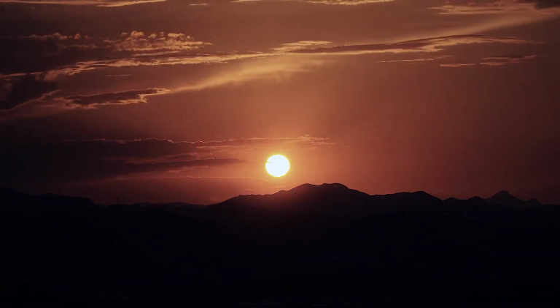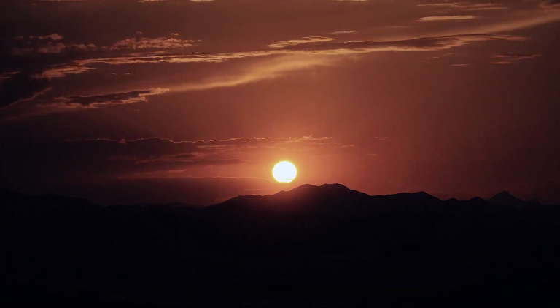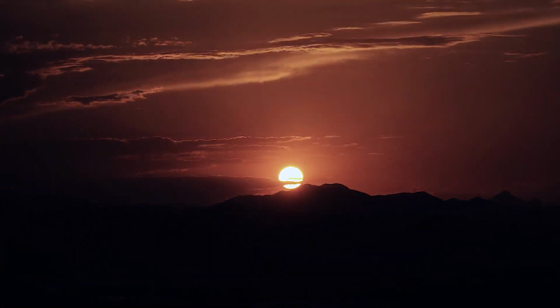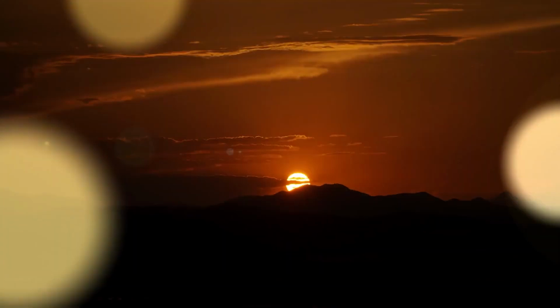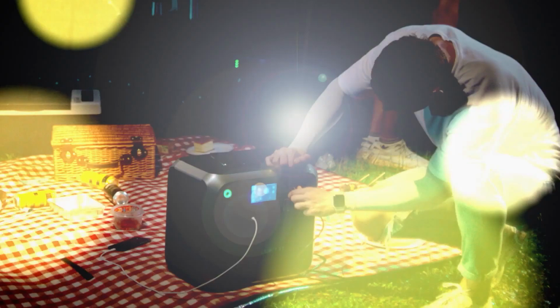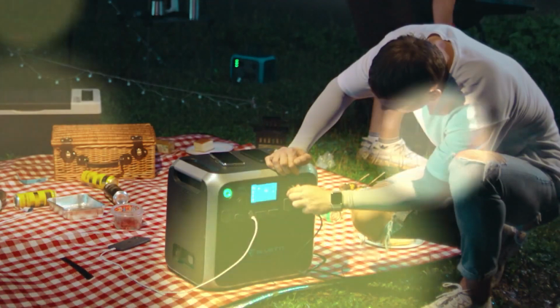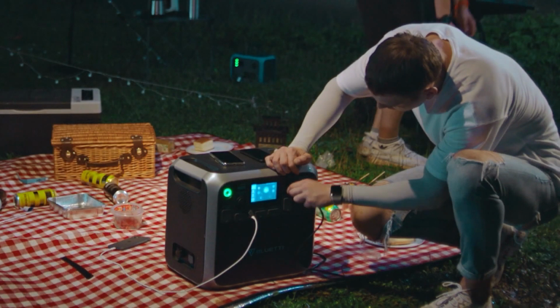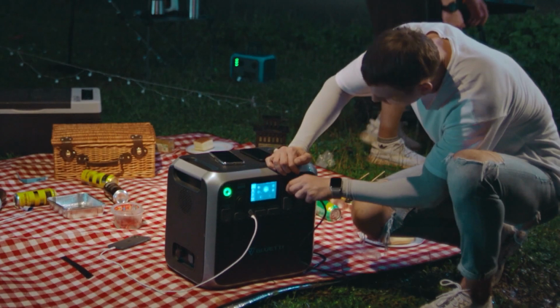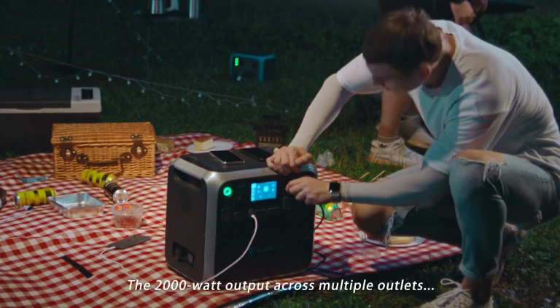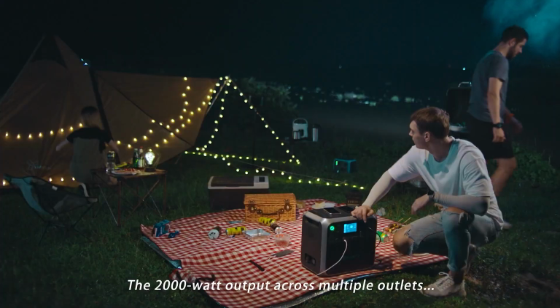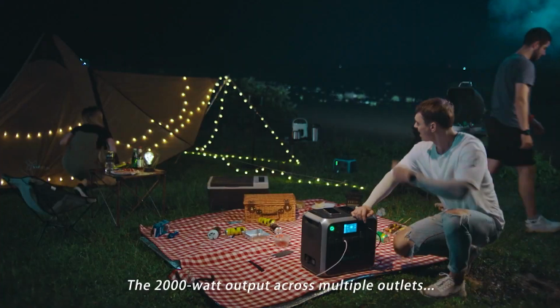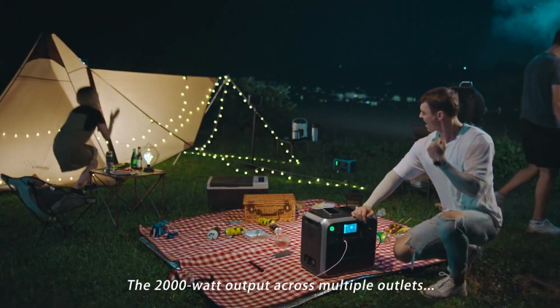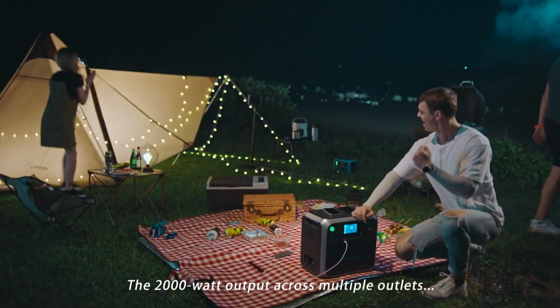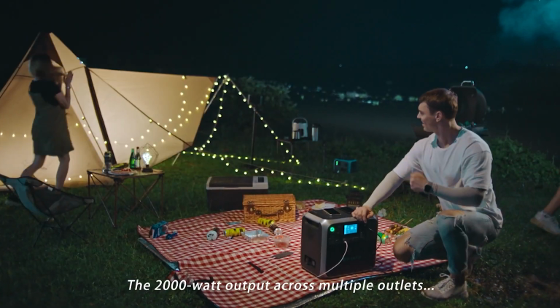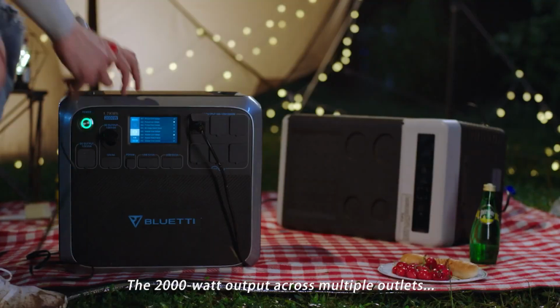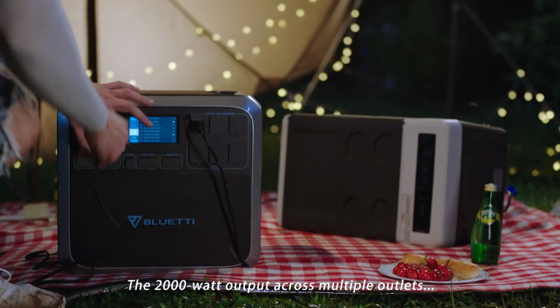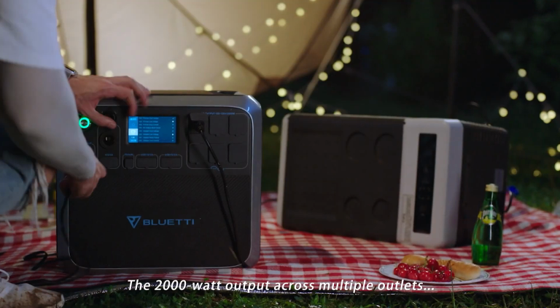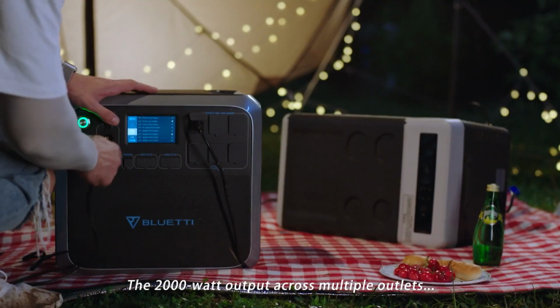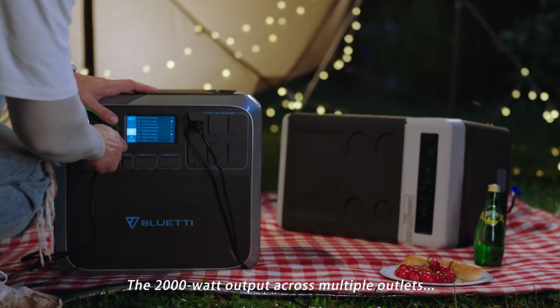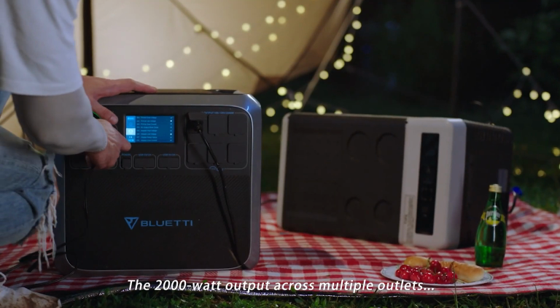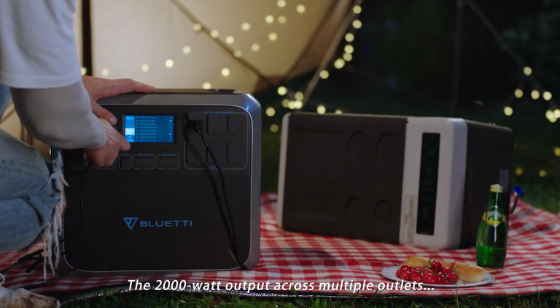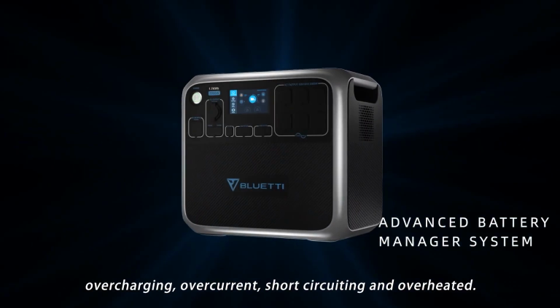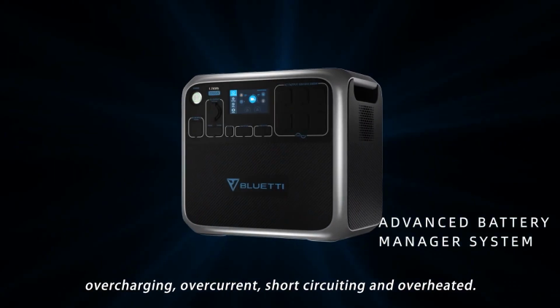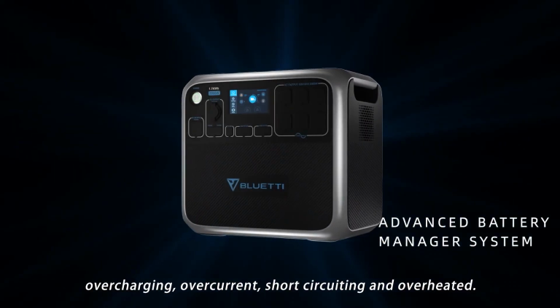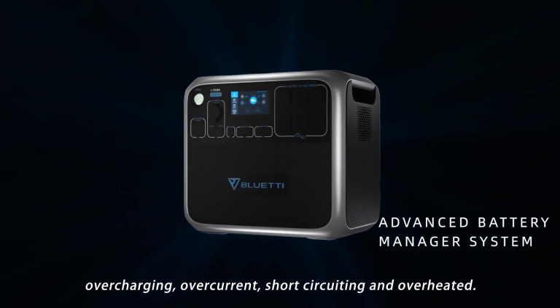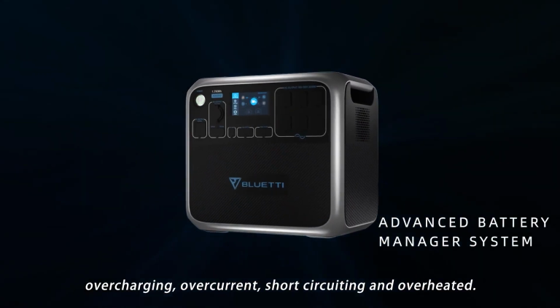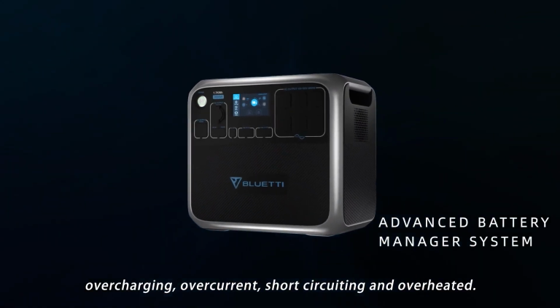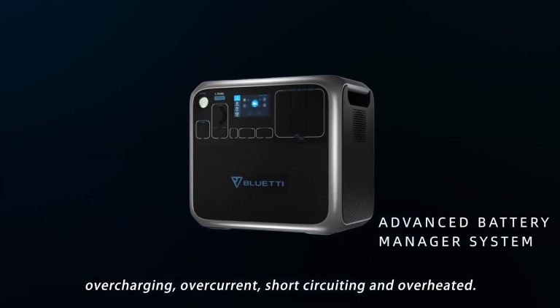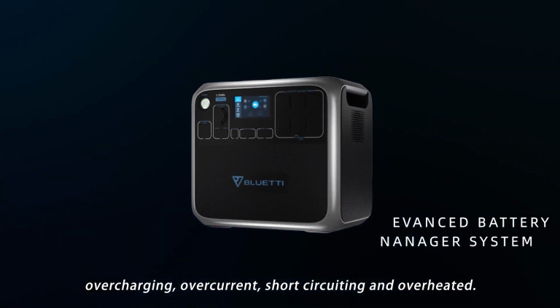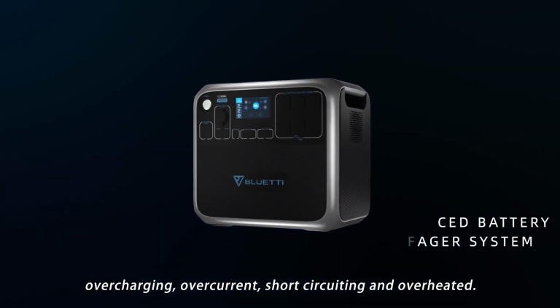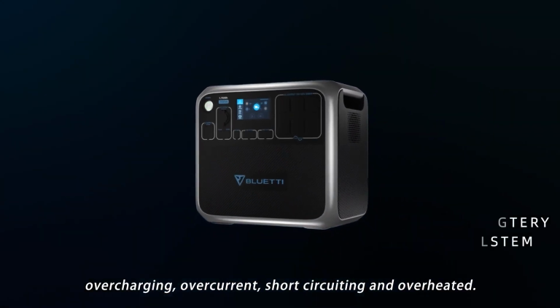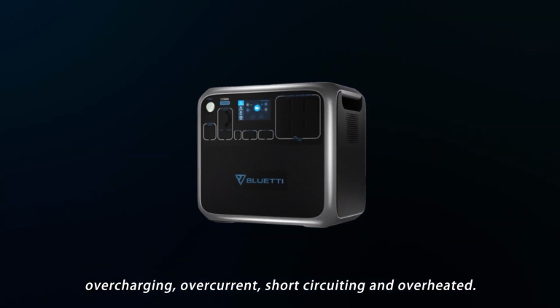It also has a smart touch LED screen for showing real-time data of the current, voltage, power, temperature, and charging status.